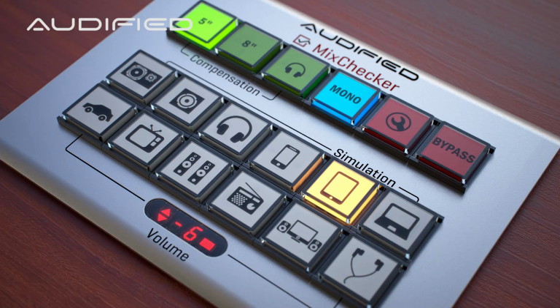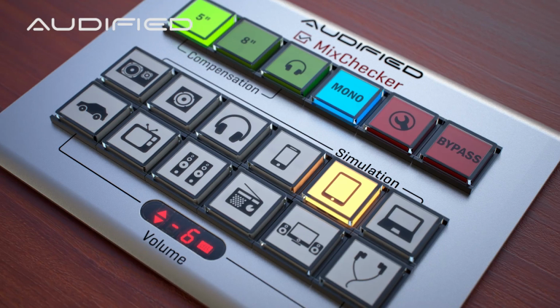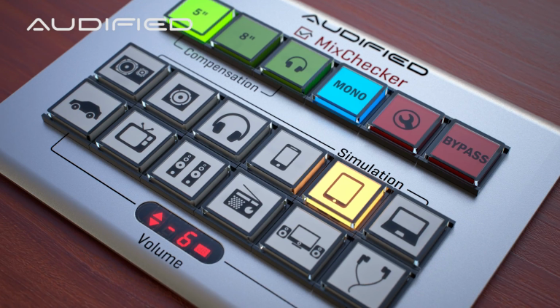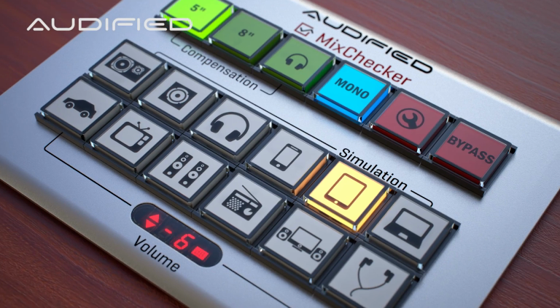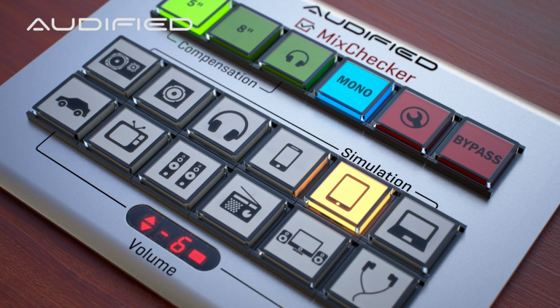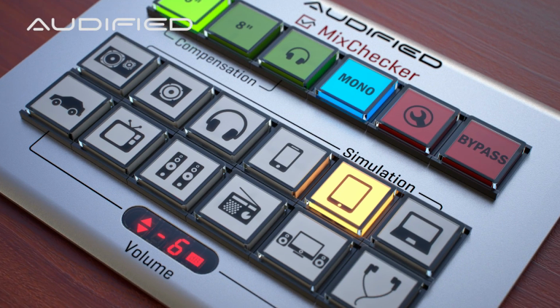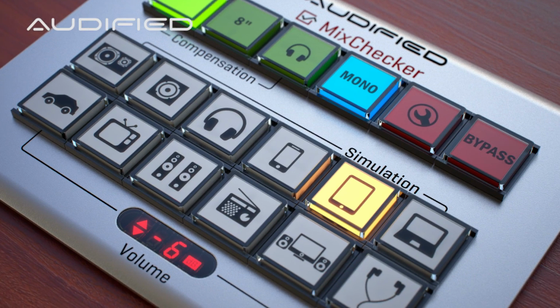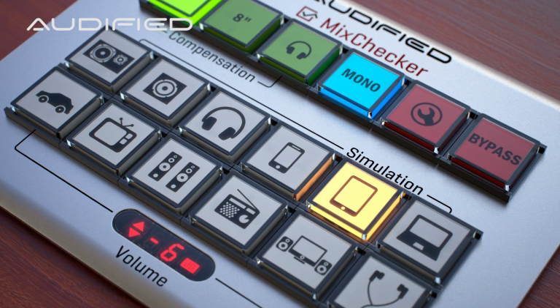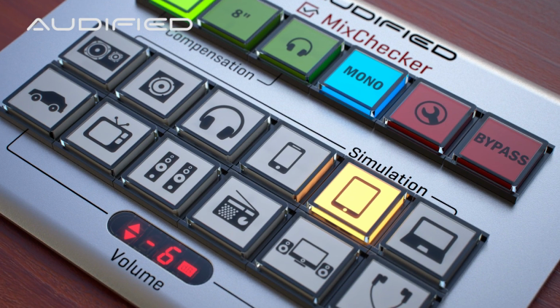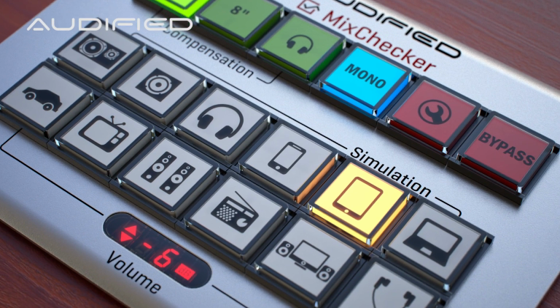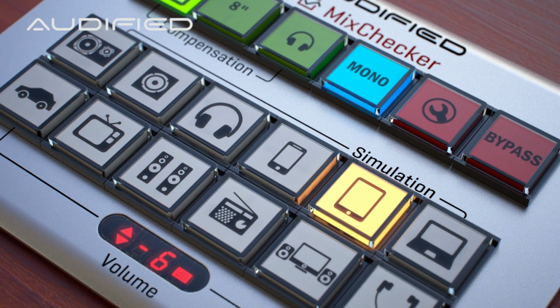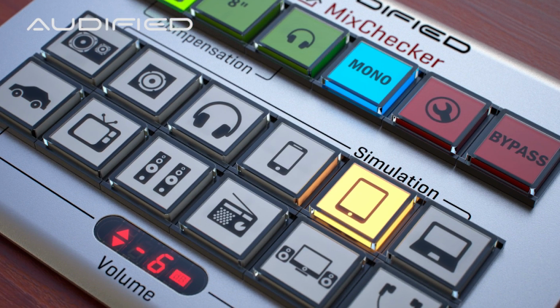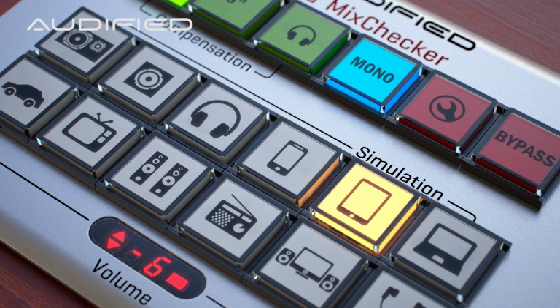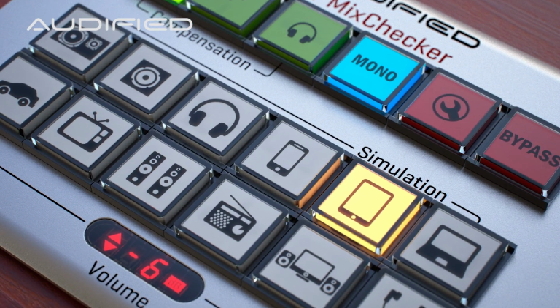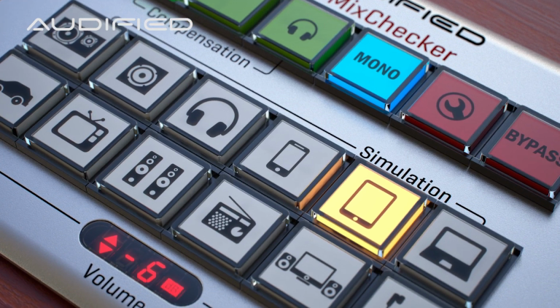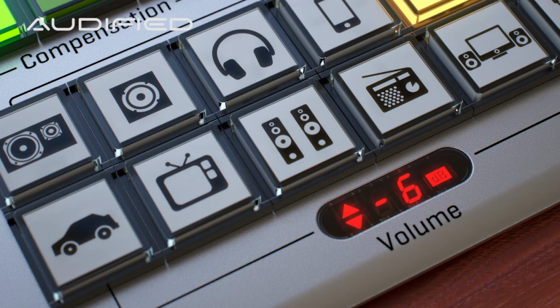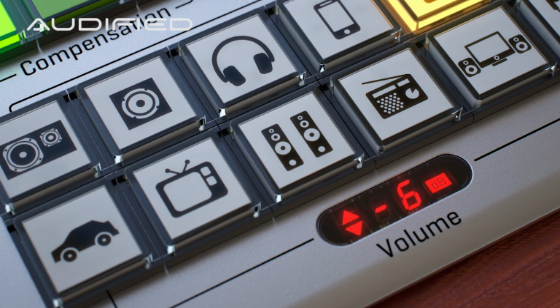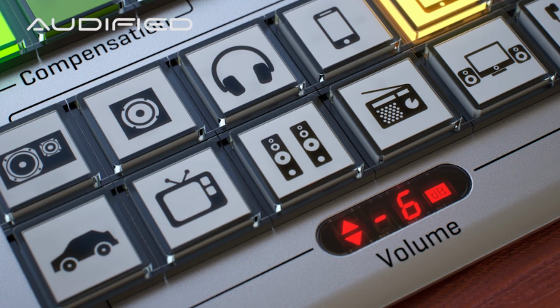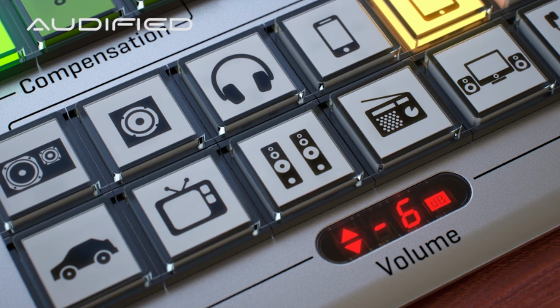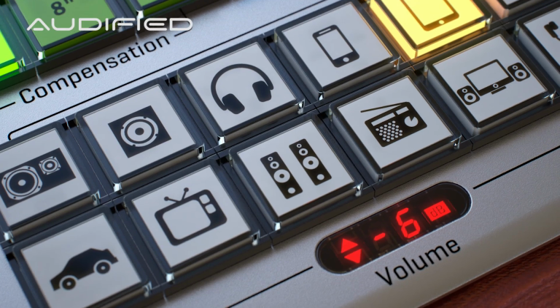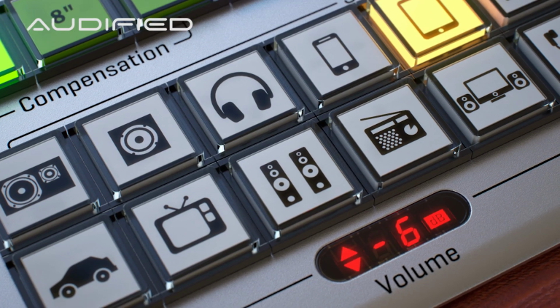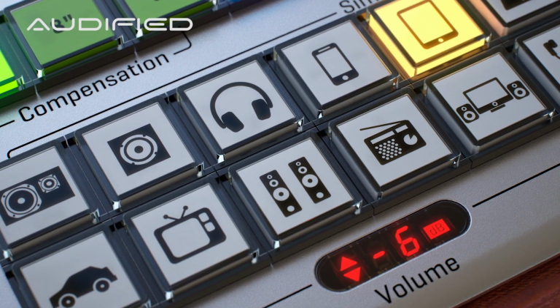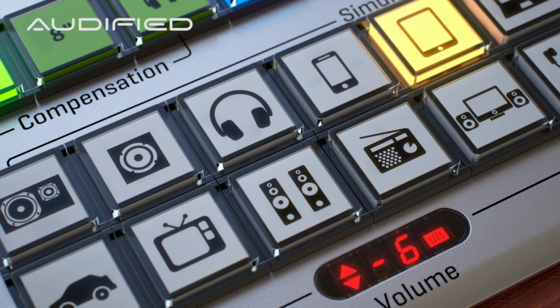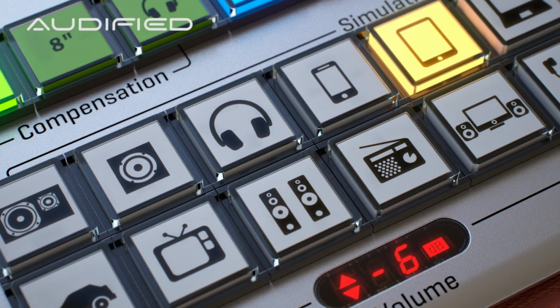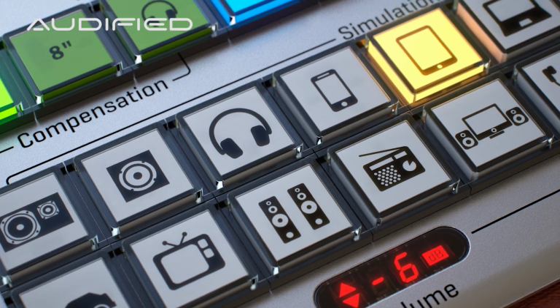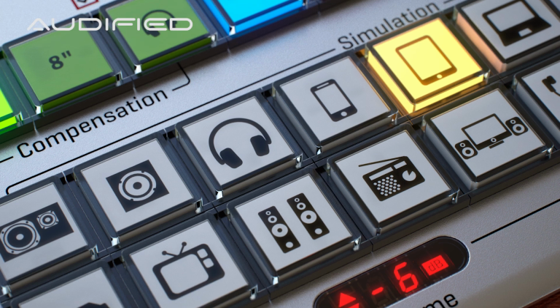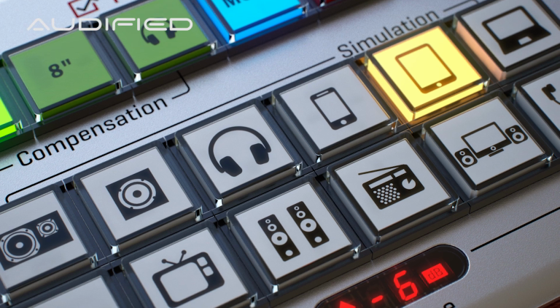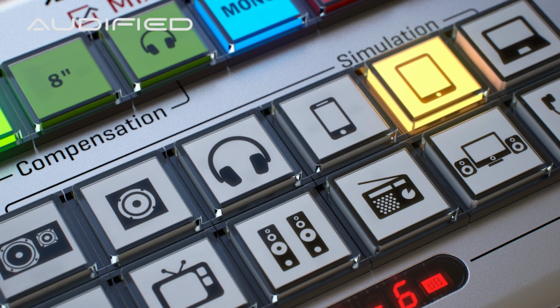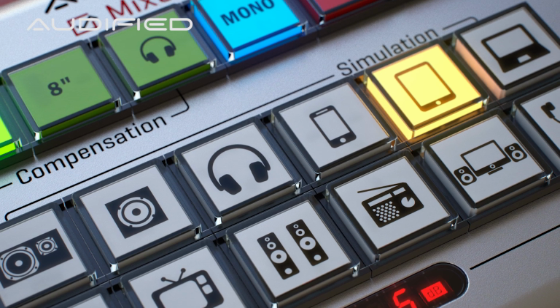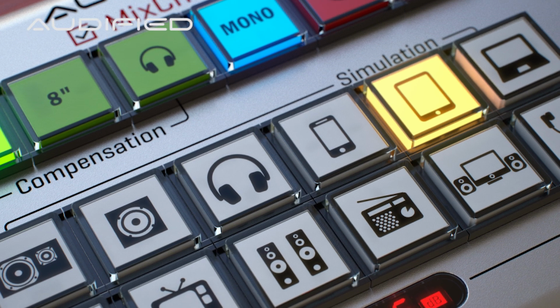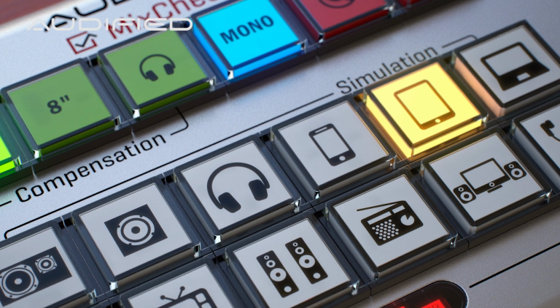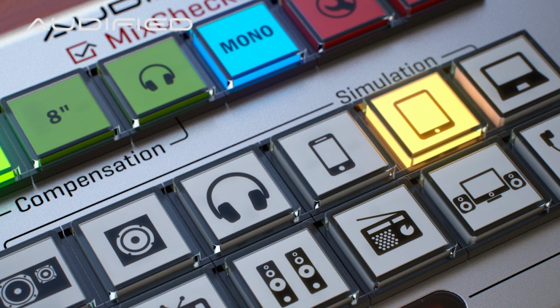Hi, this is Jakob from Artified. Today I'm here to introduce the new features of our MixChecker version 1.1.